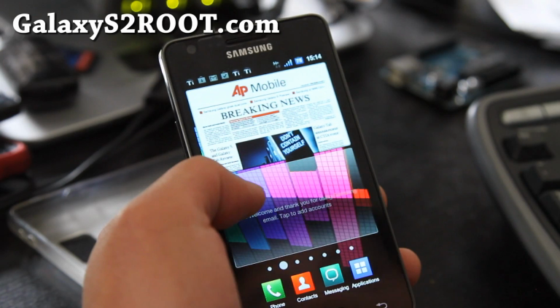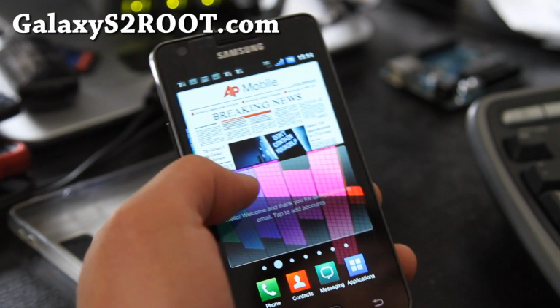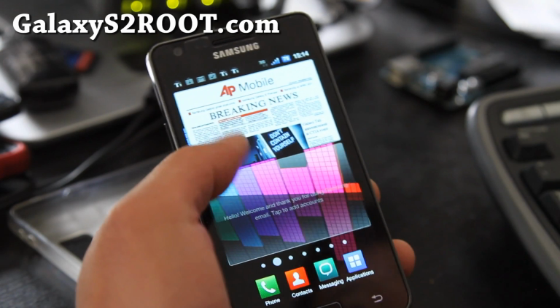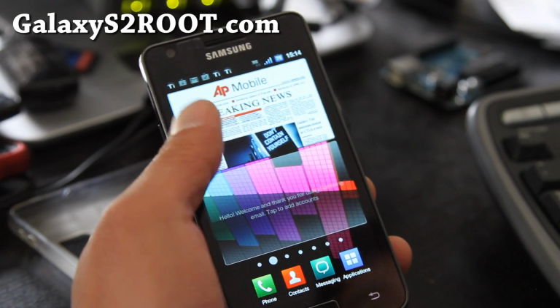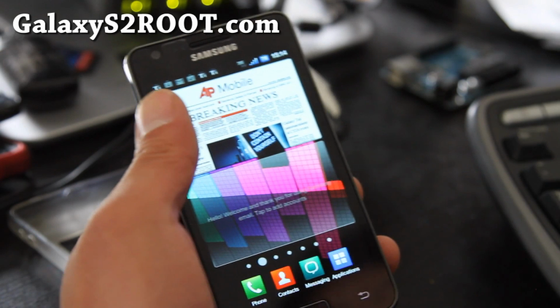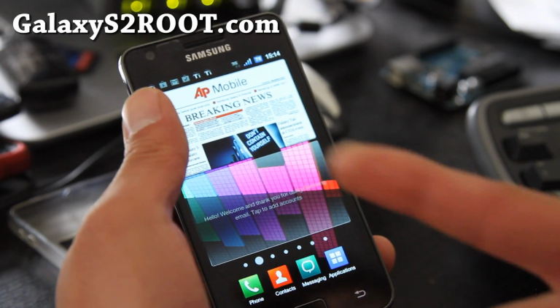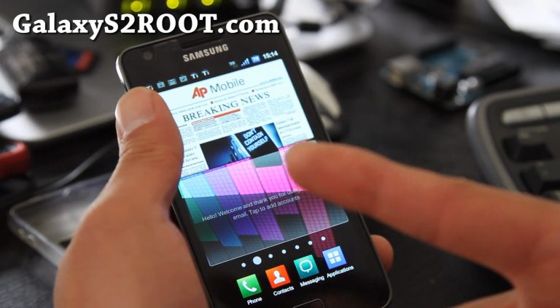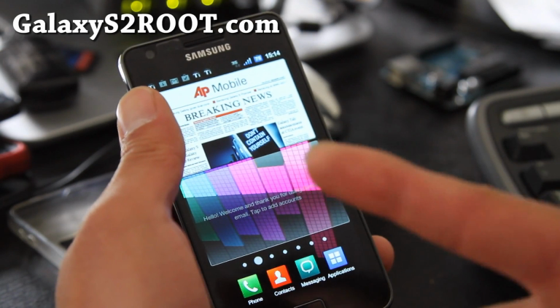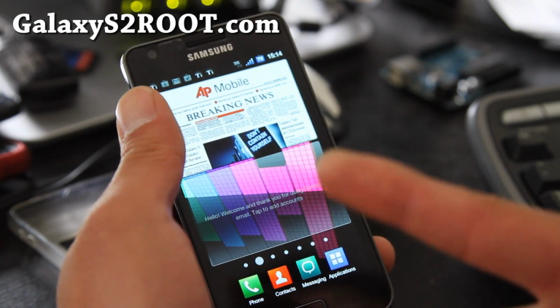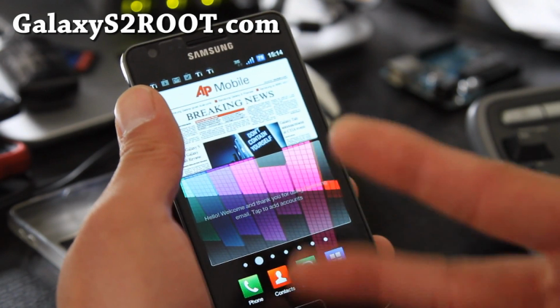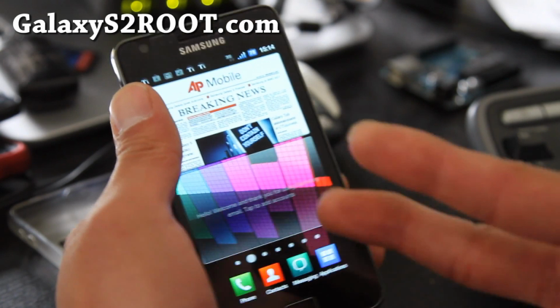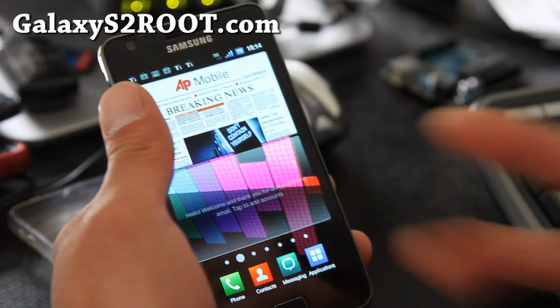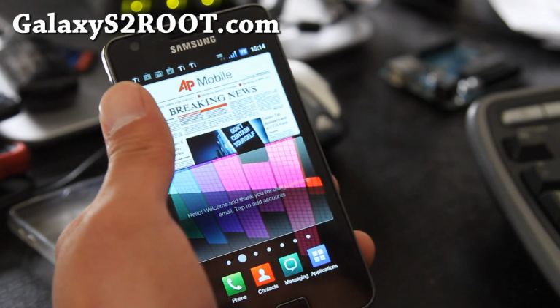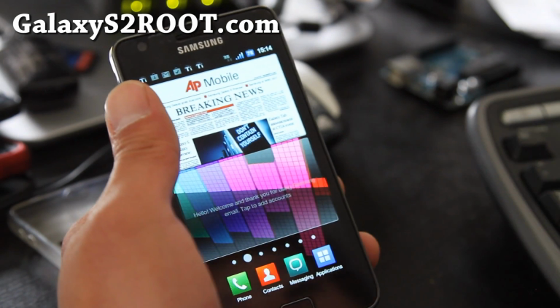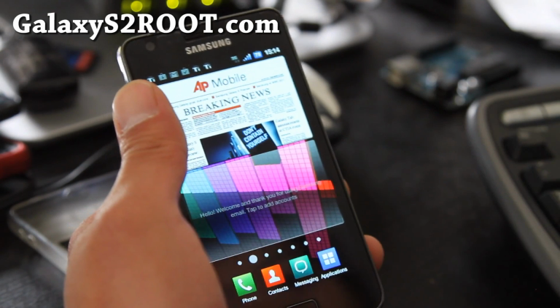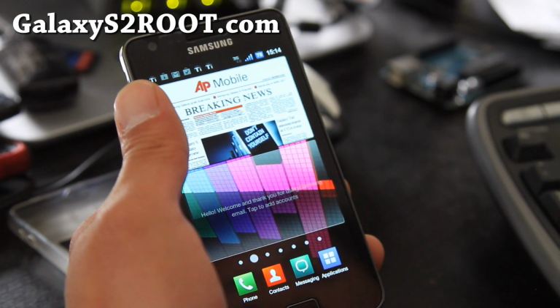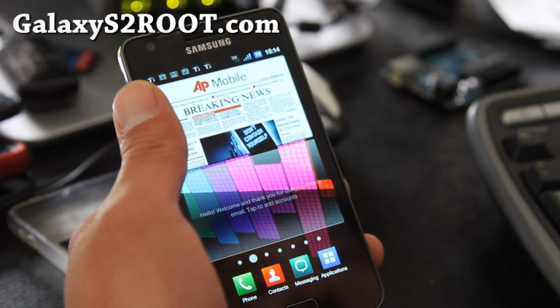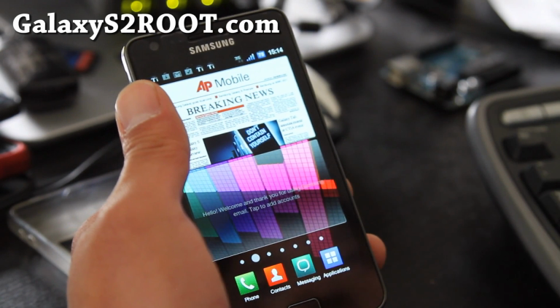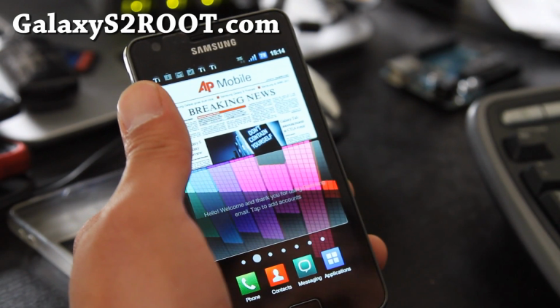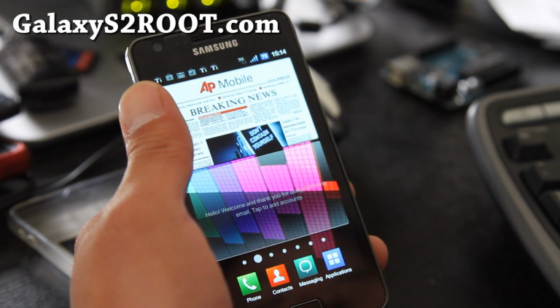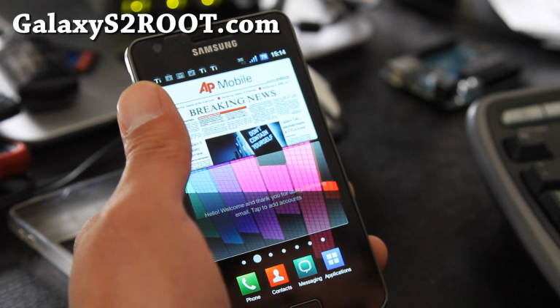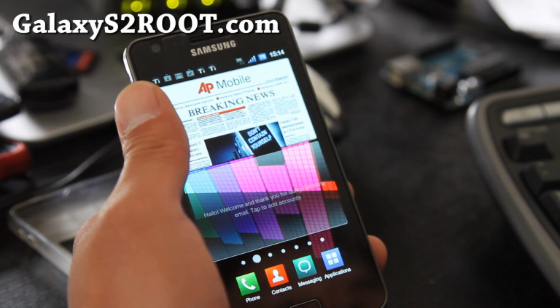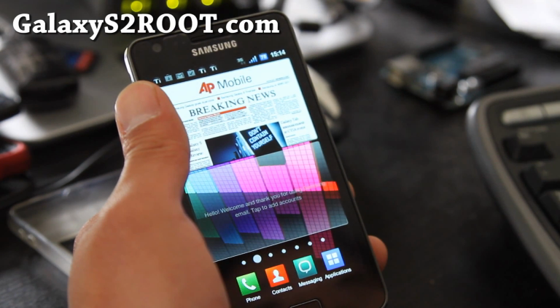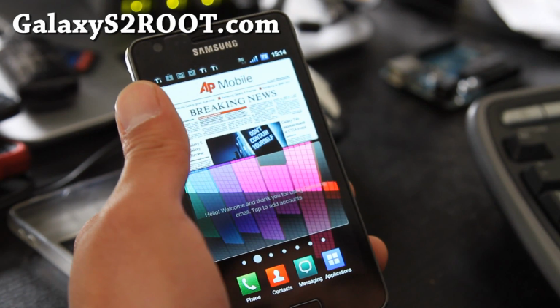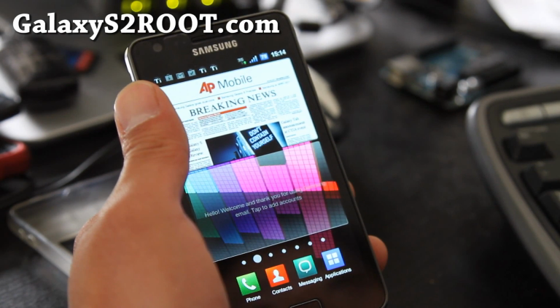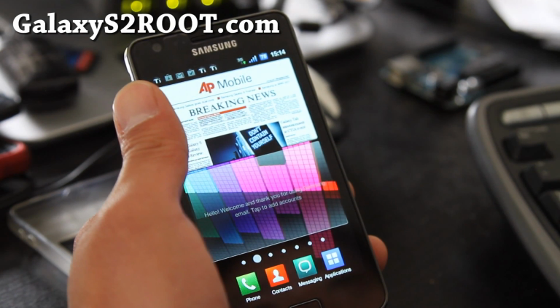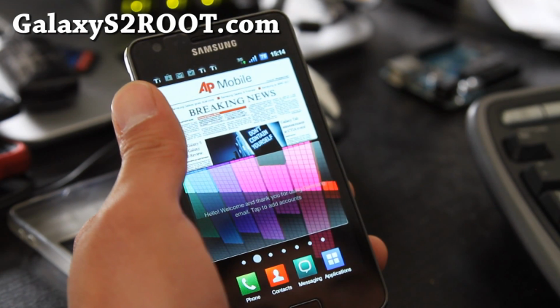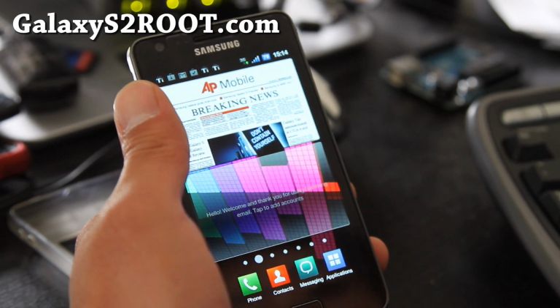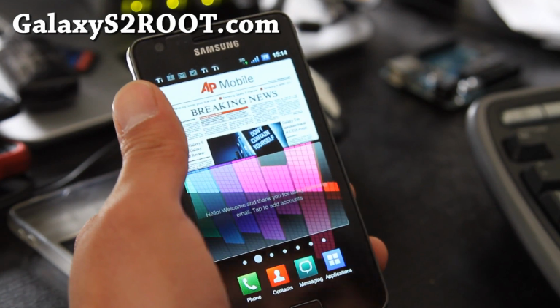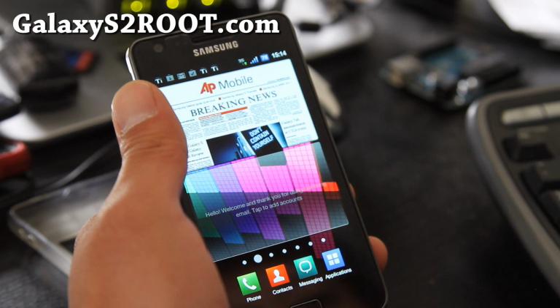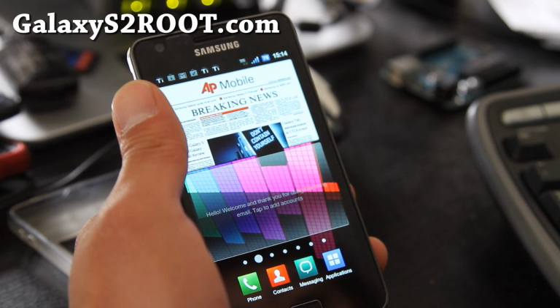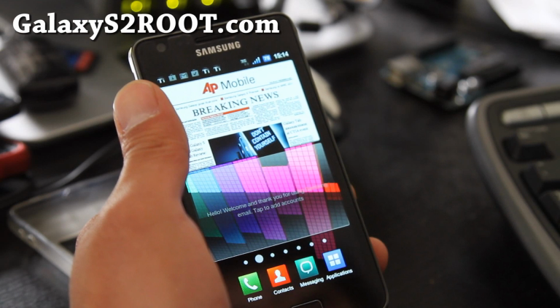Thanks y'all, and subscribe. Don't forget to check out GalaxyS2Root.com. Thanks.